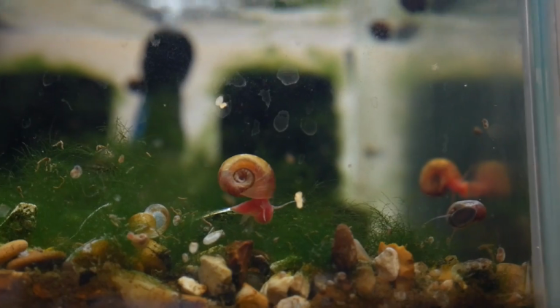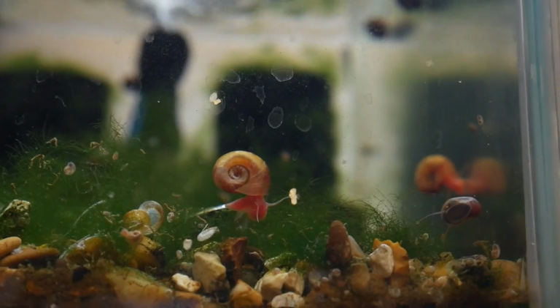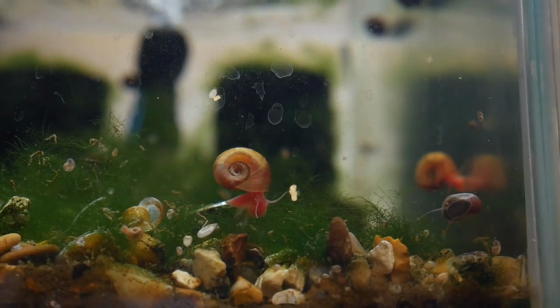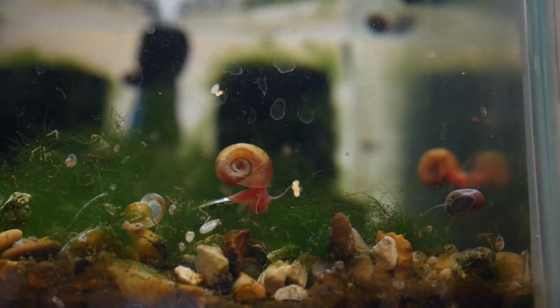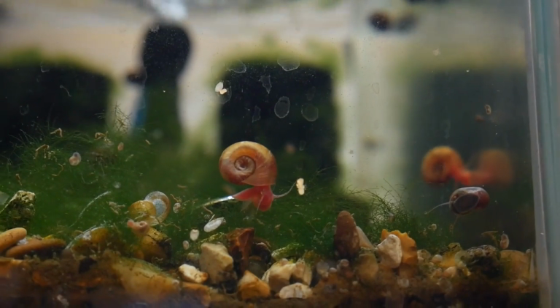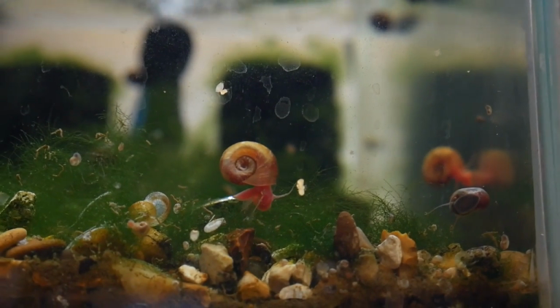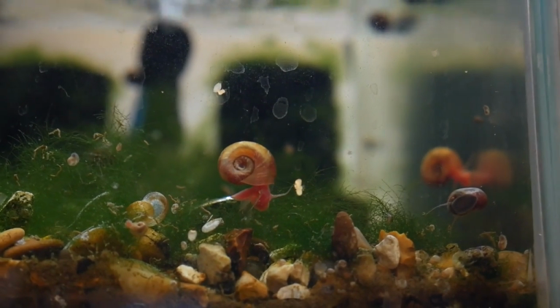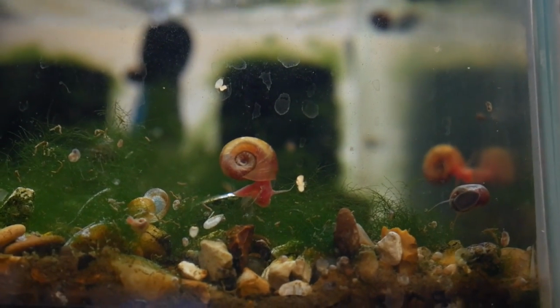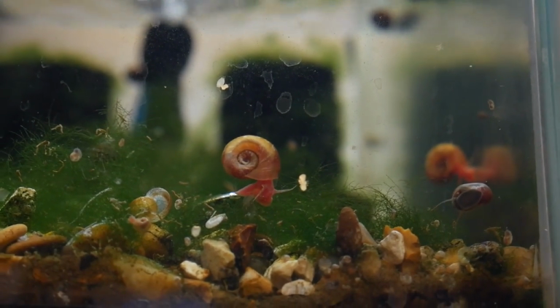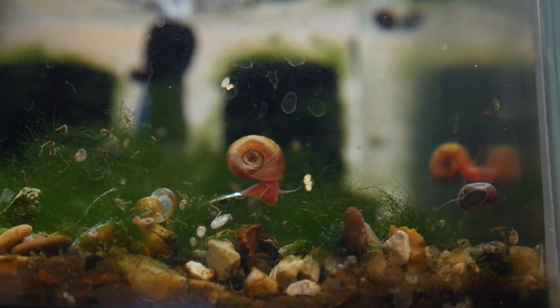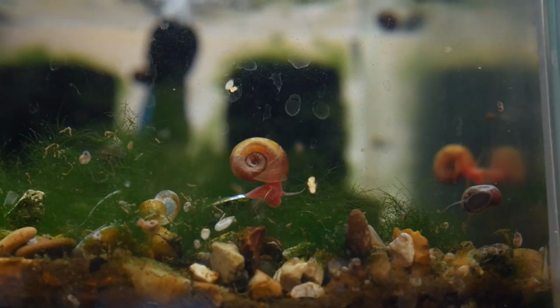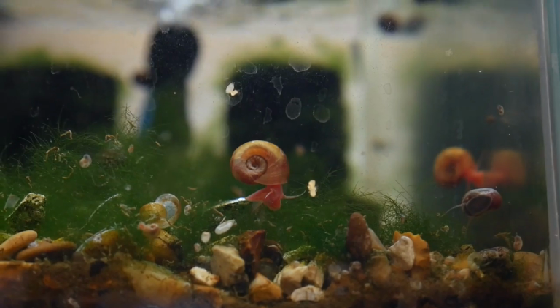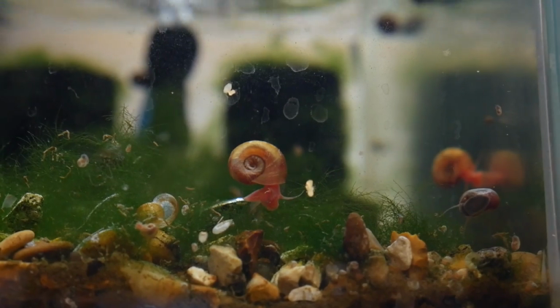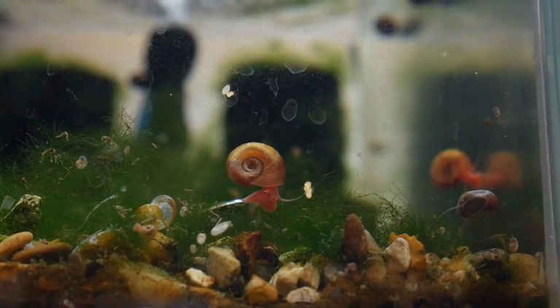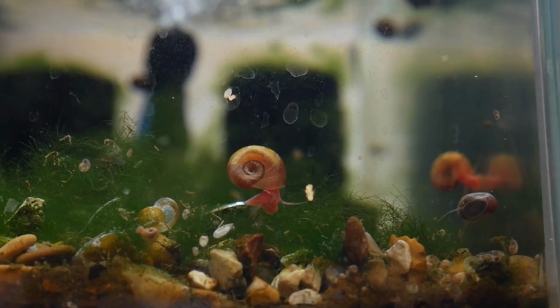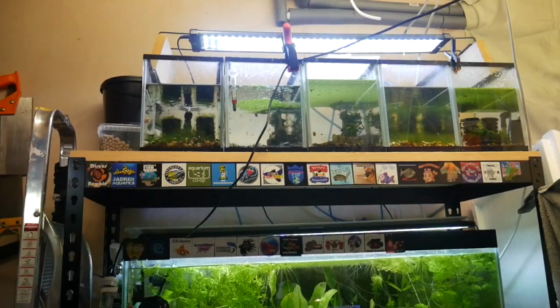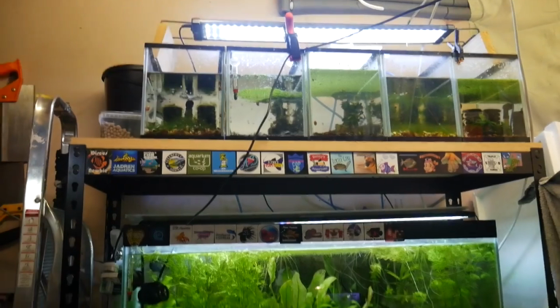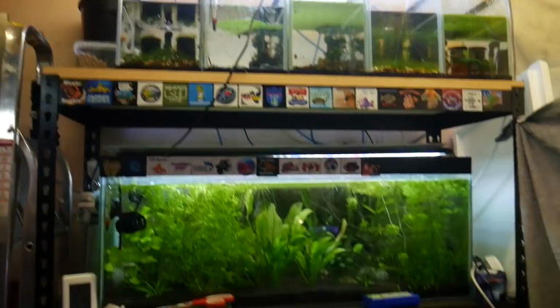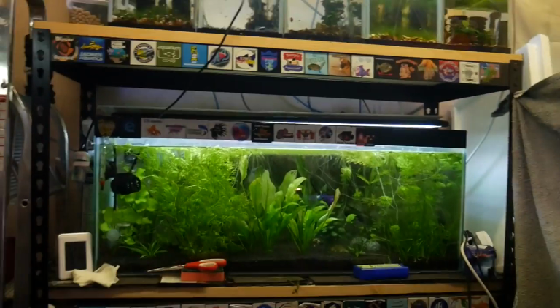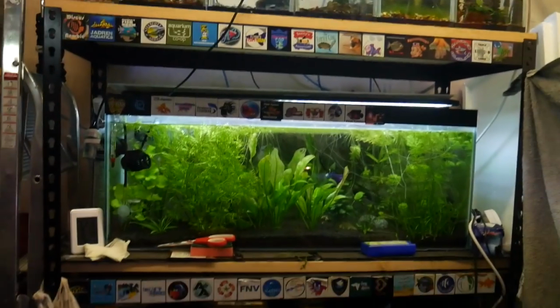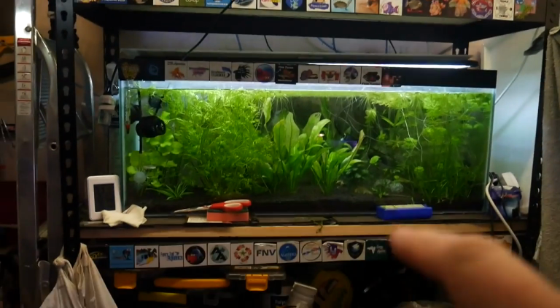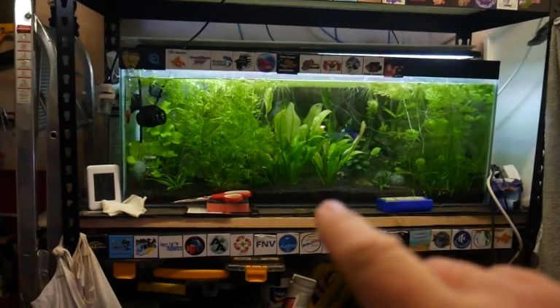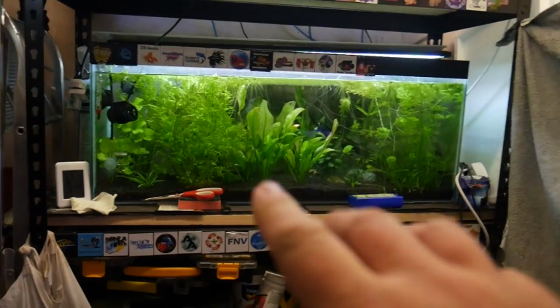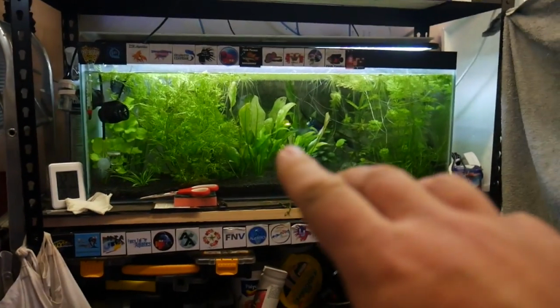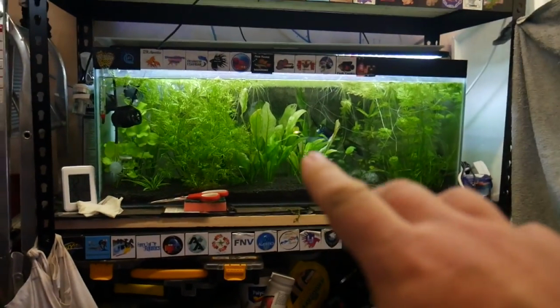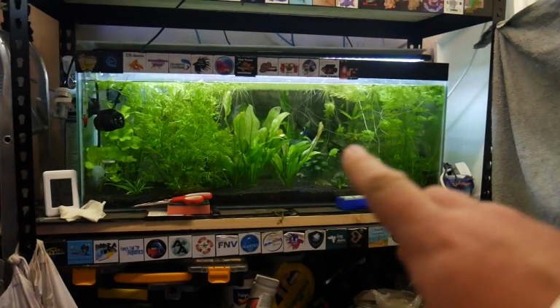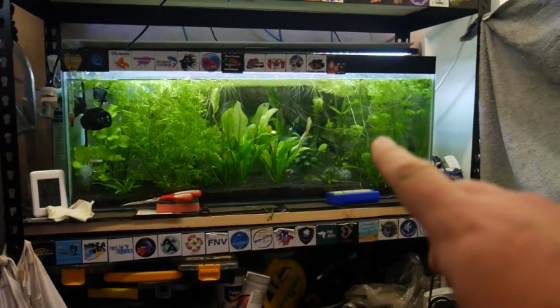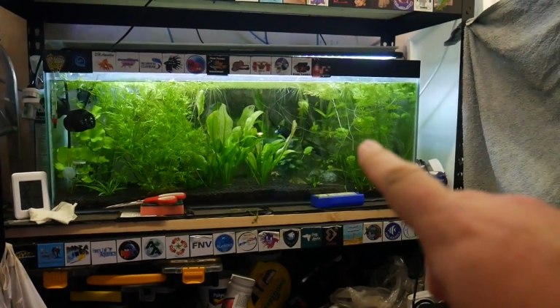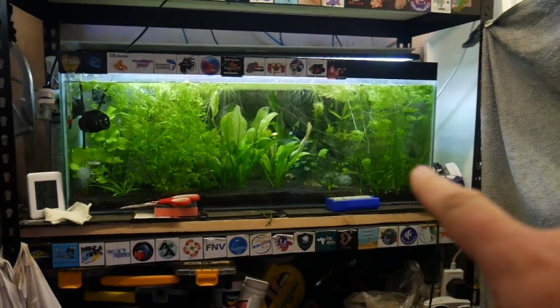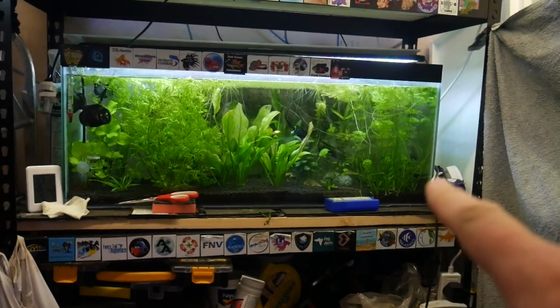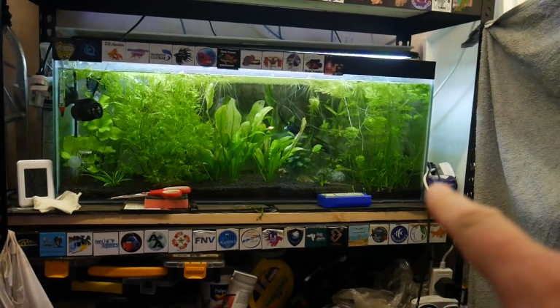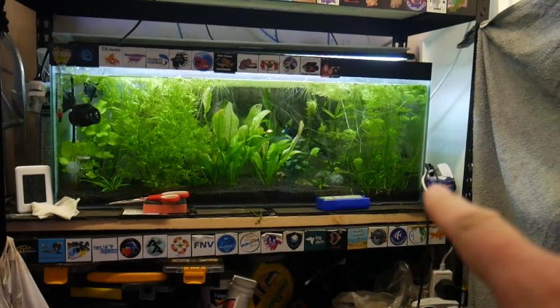So these are my snail breeding tanks up the top. Well, this is my planted tank — I might as well talk about this for a second.